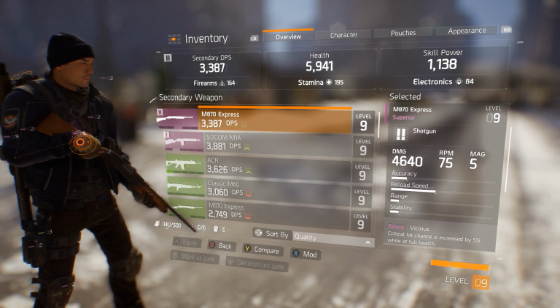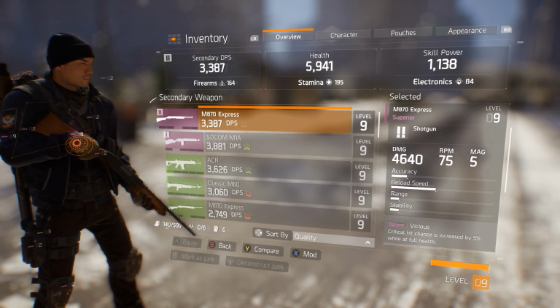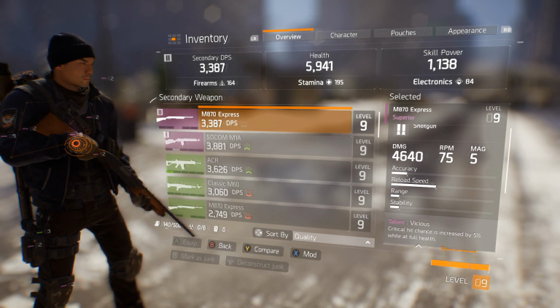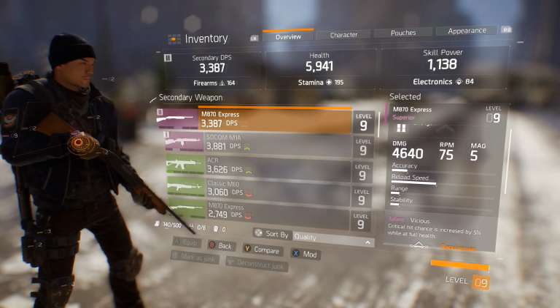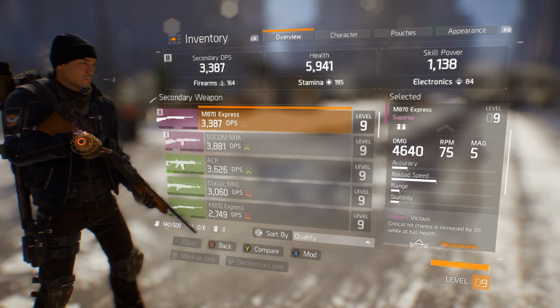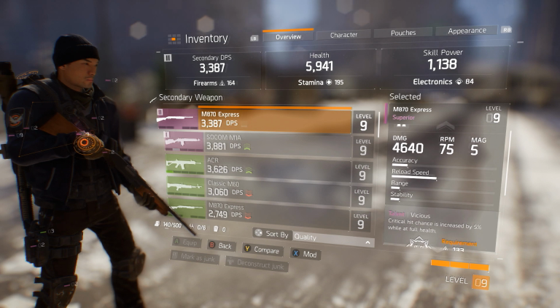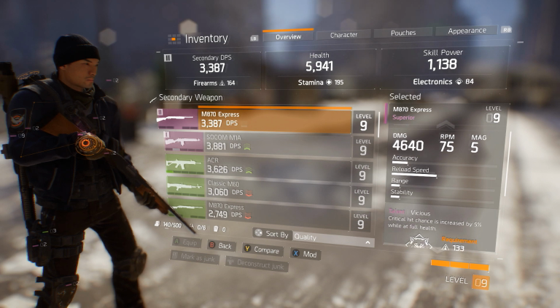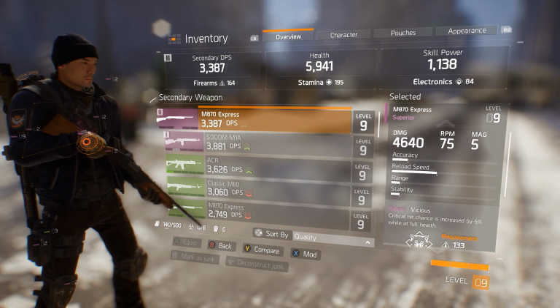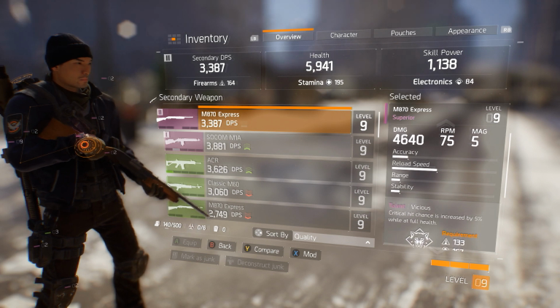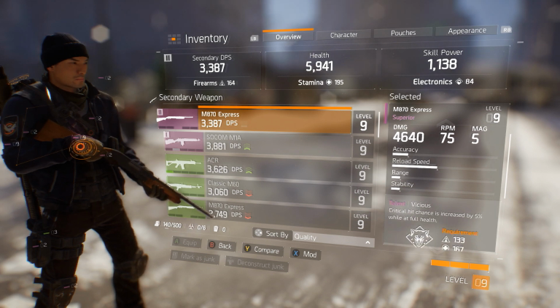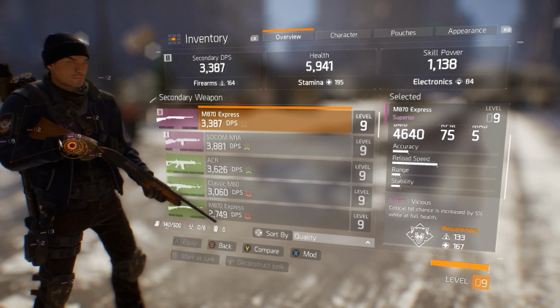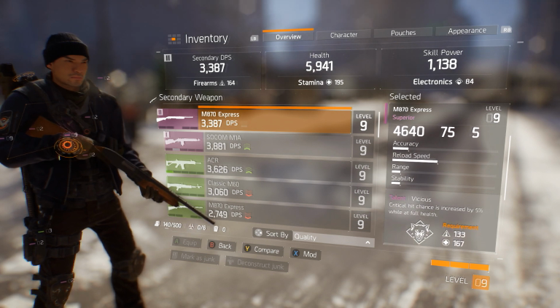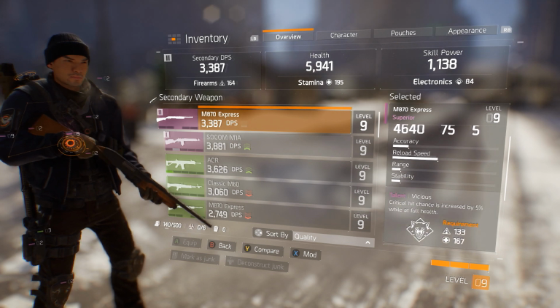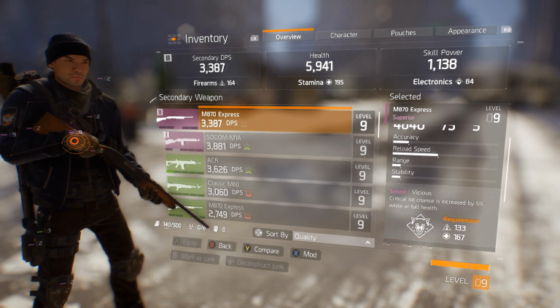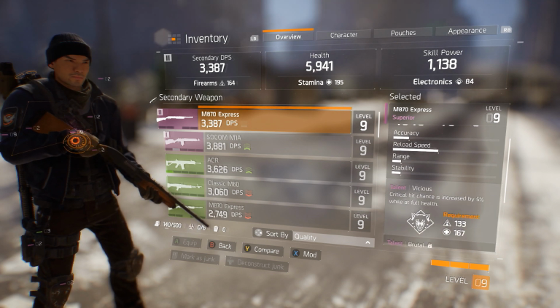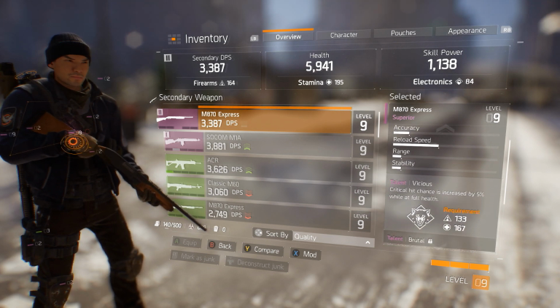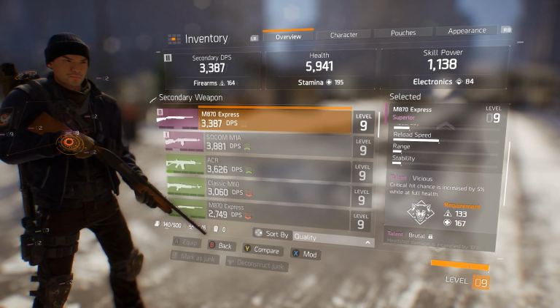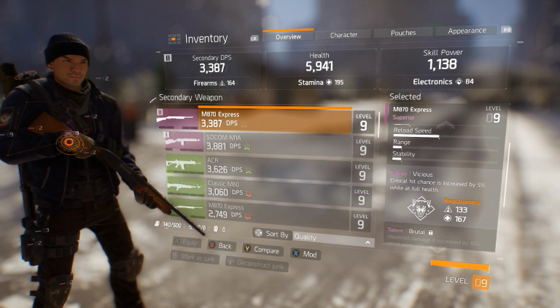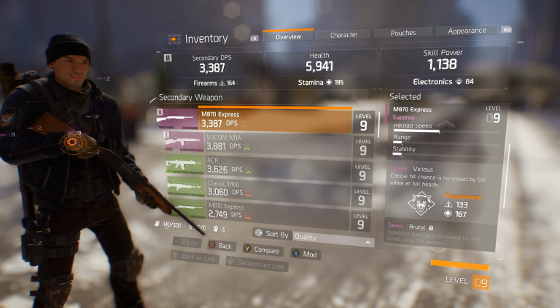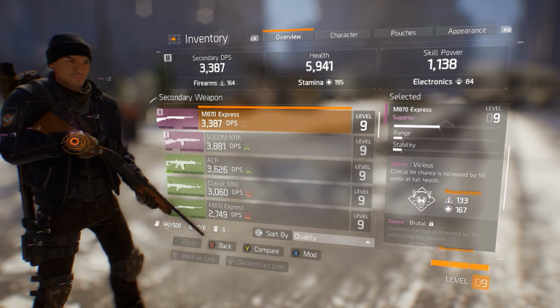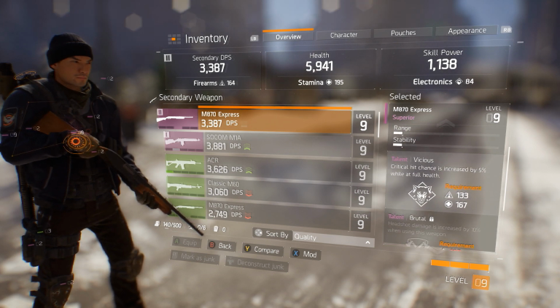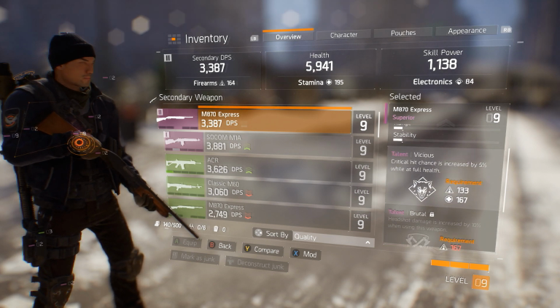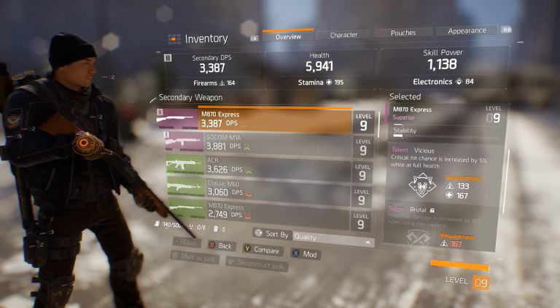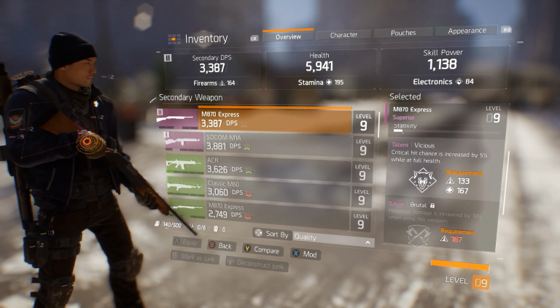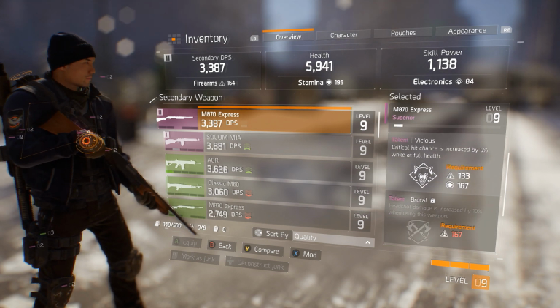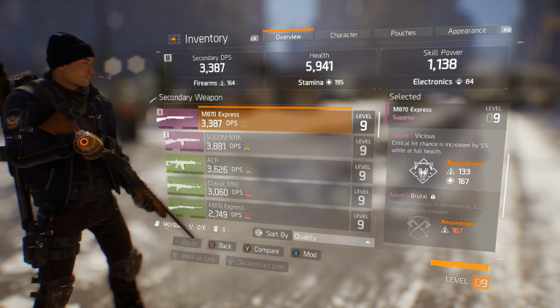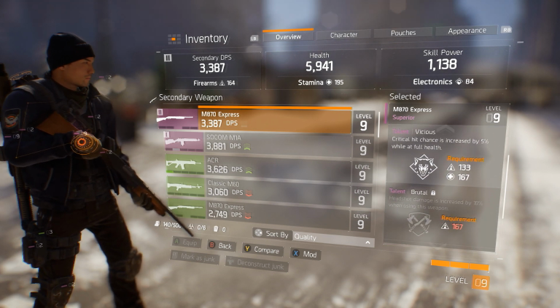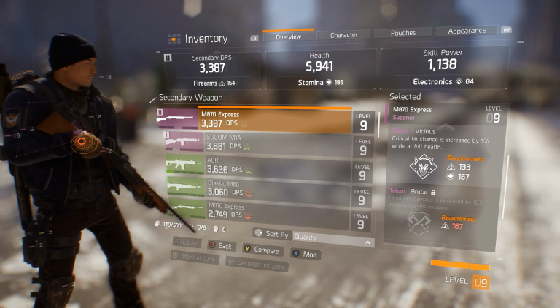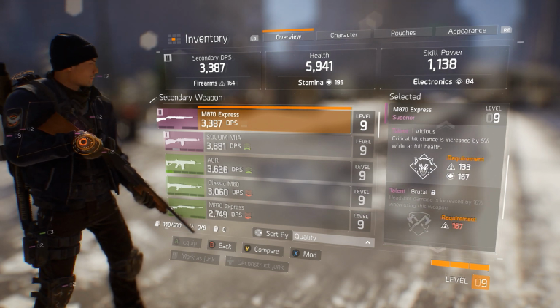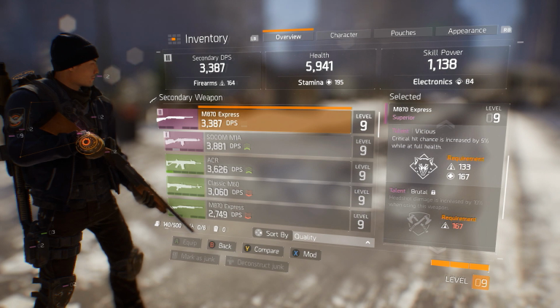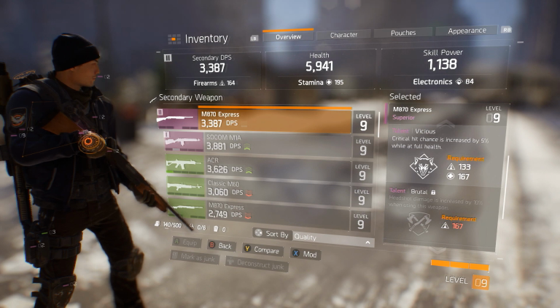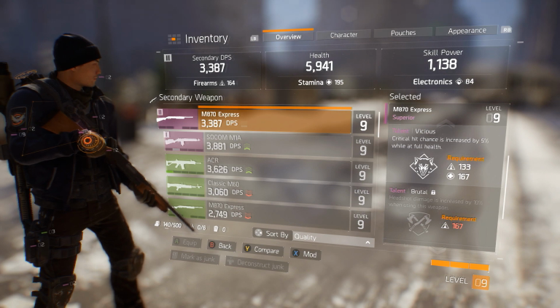To activate the weapon talents, equip gear to increase the requirements for firearms, stamina, or electronics.